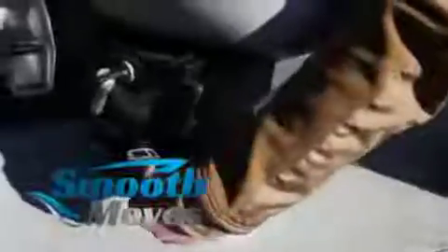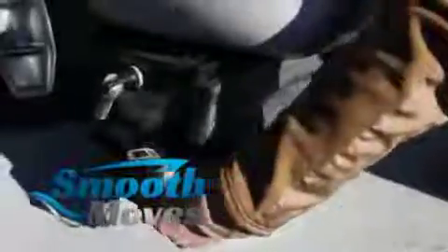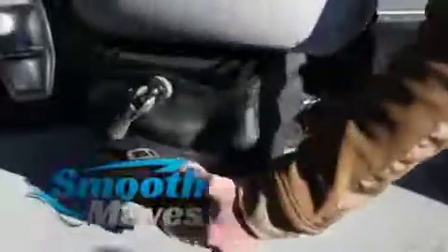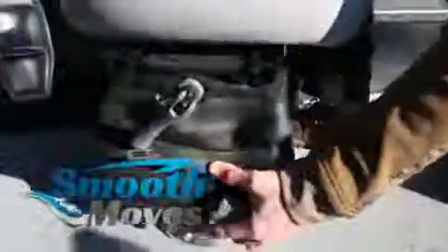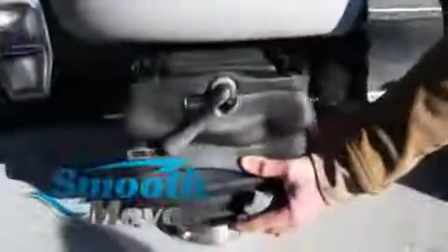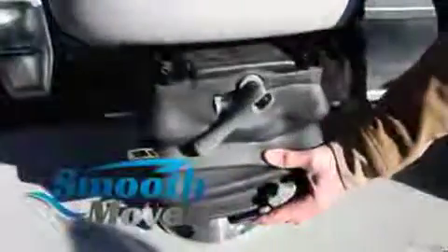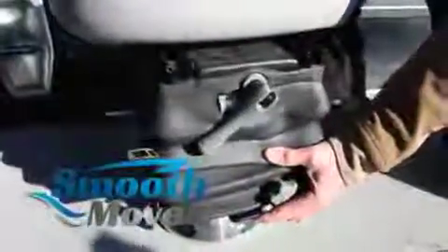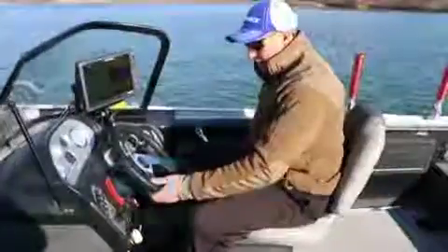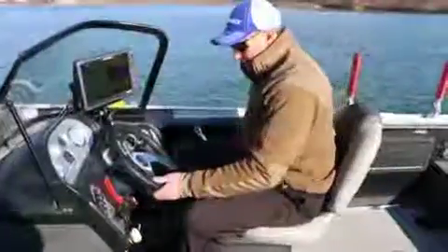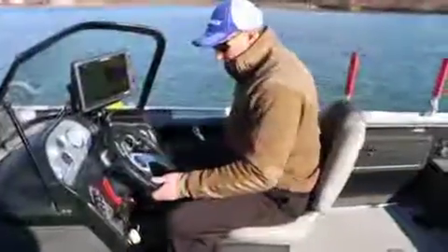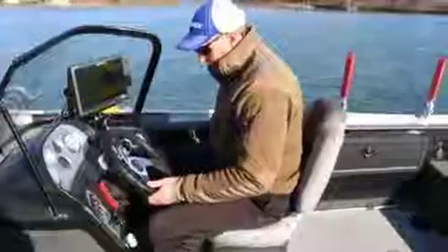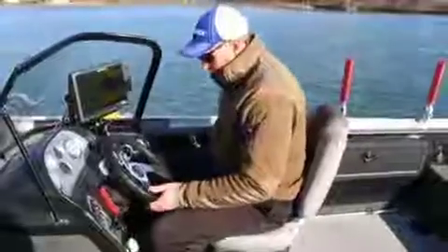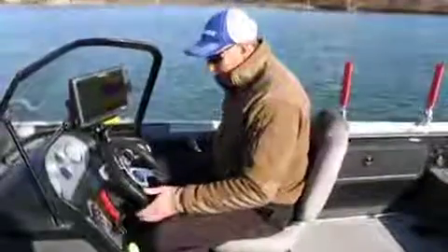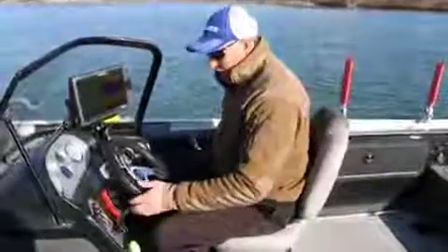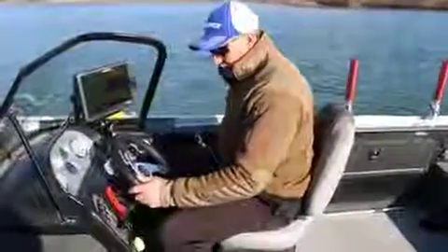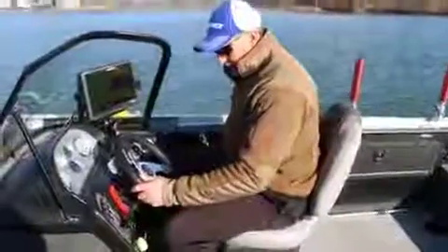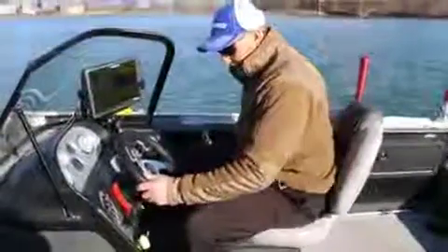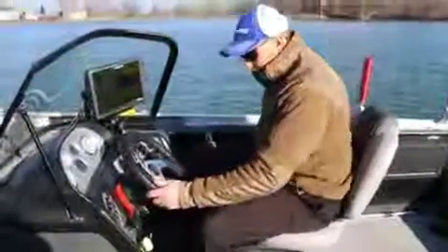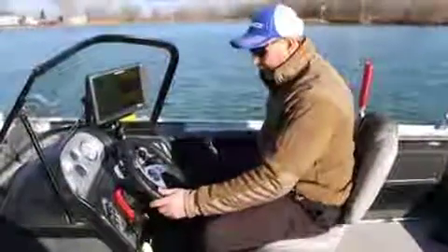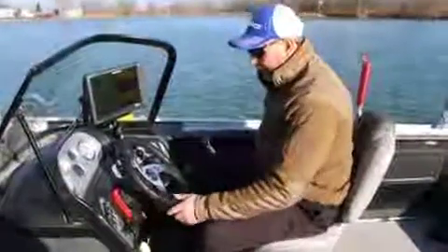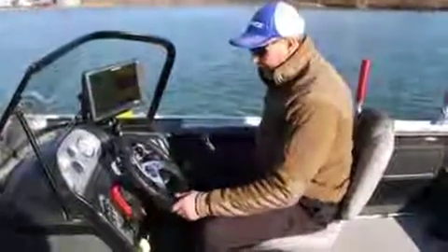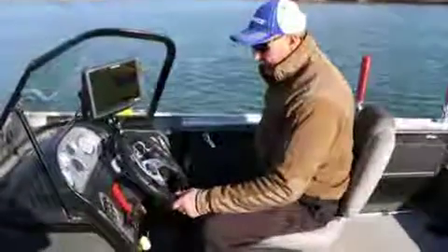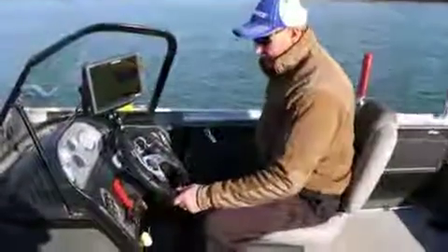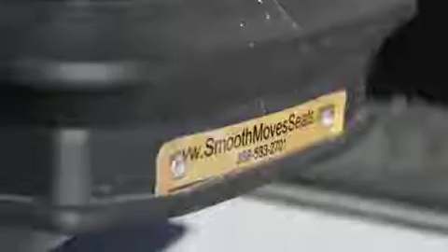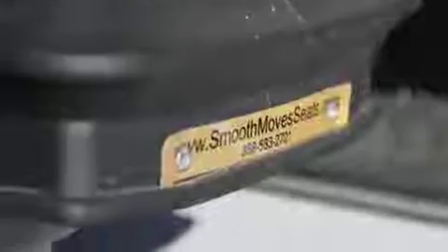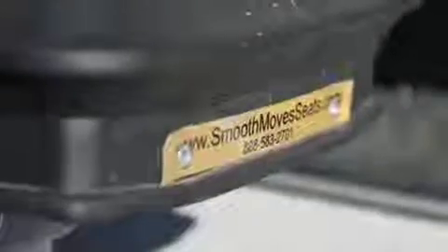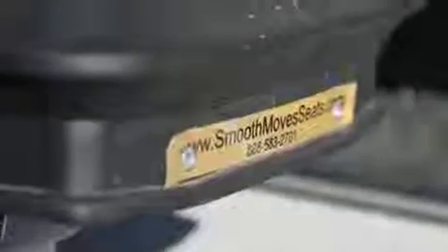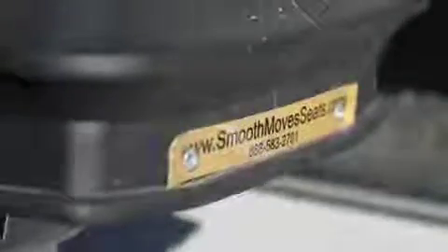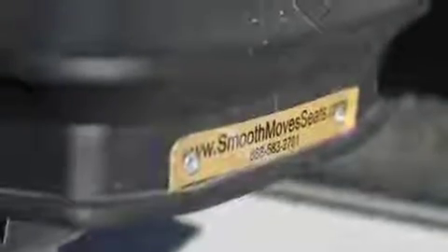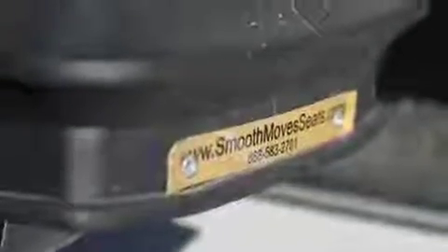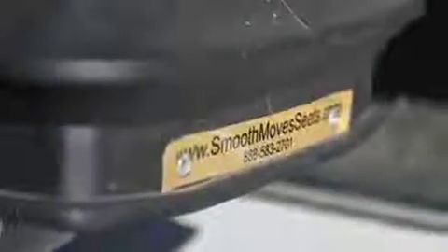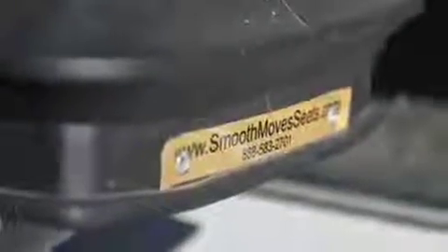They mount to your existing seats using nothing but simple hand tools. Smooth Move Seats — they put the fun back in fishing. Check them out at SmoothMoveSeats.com.